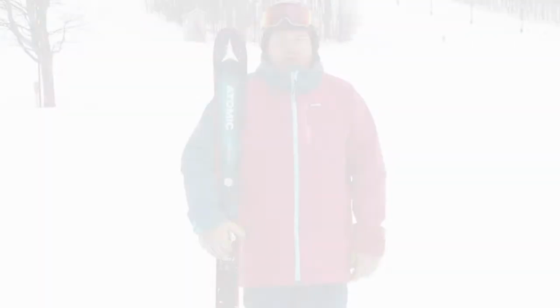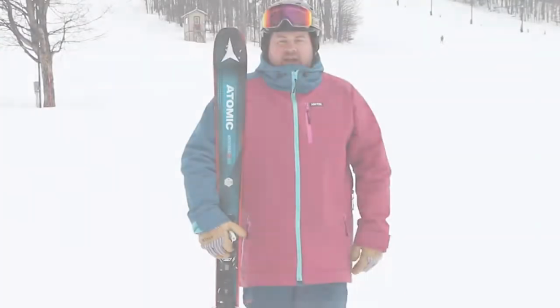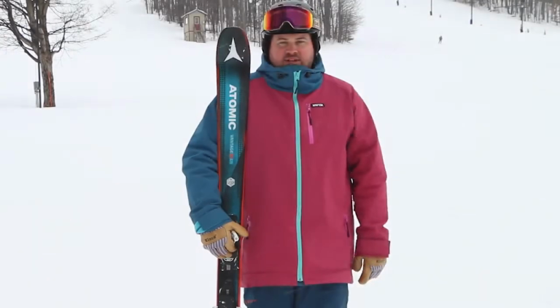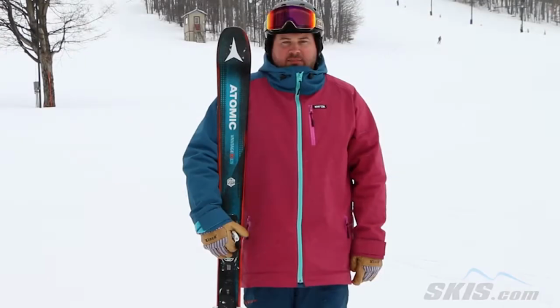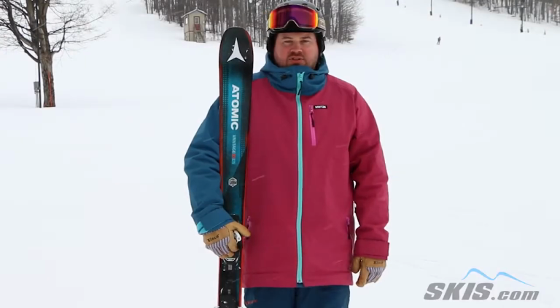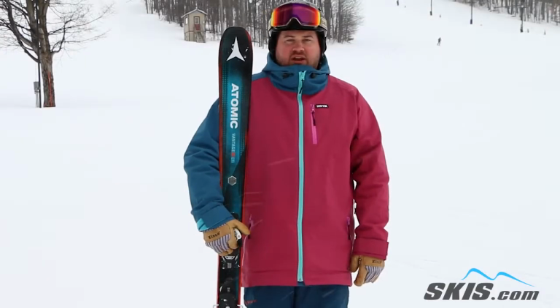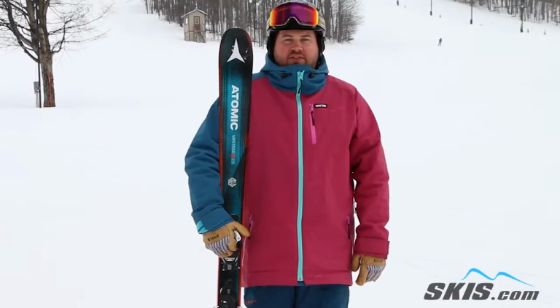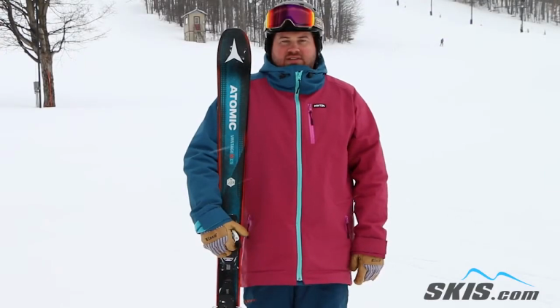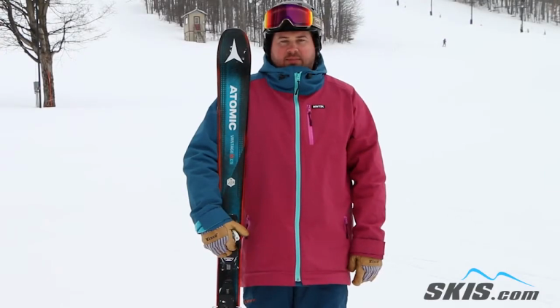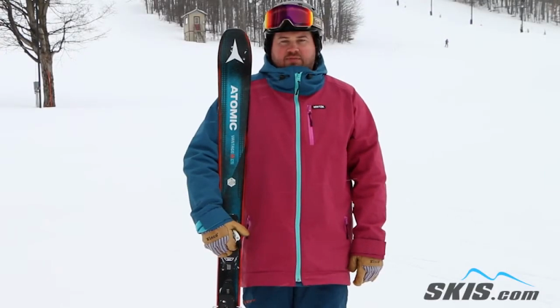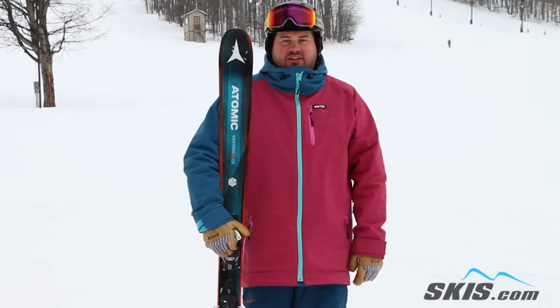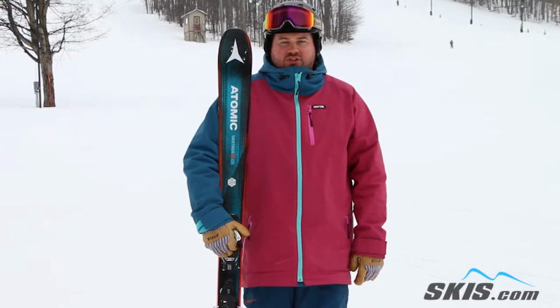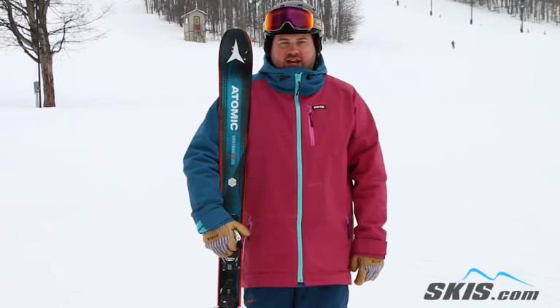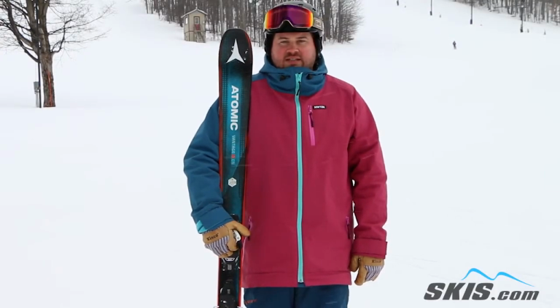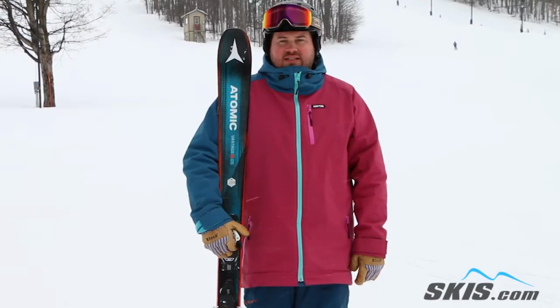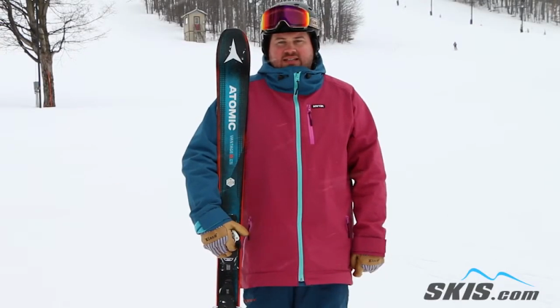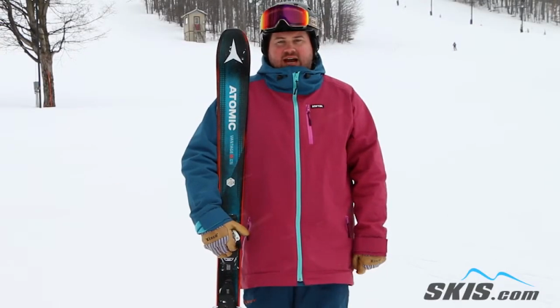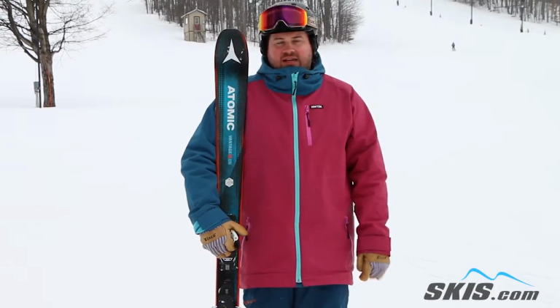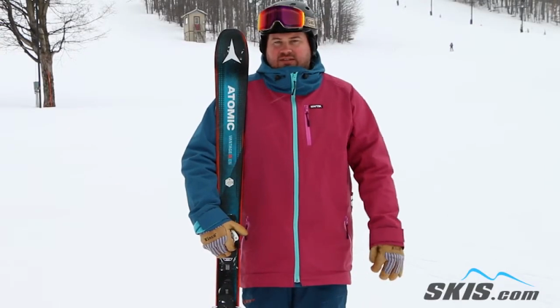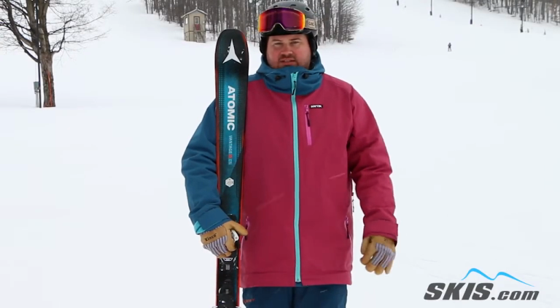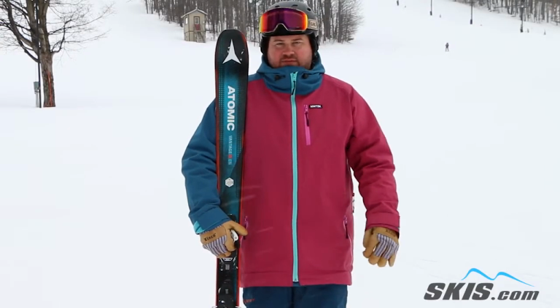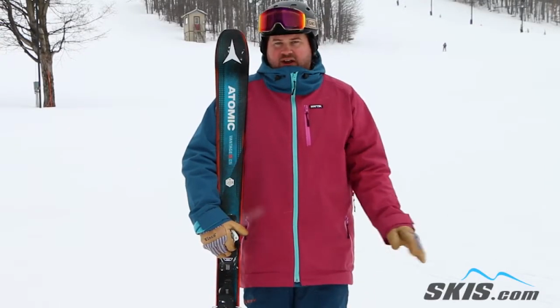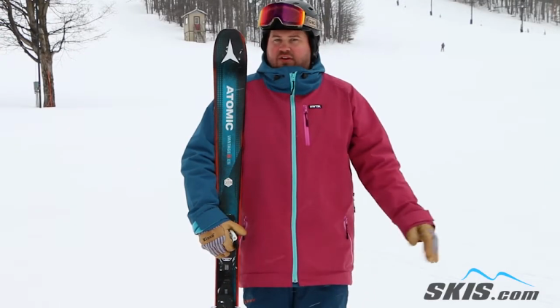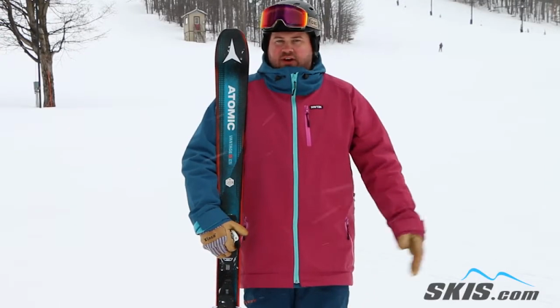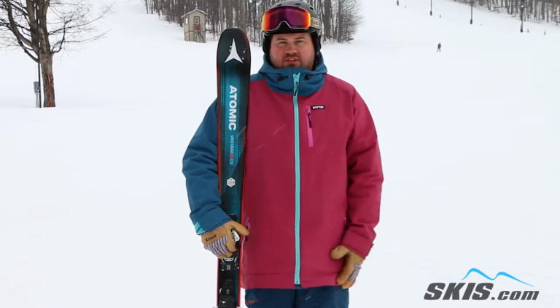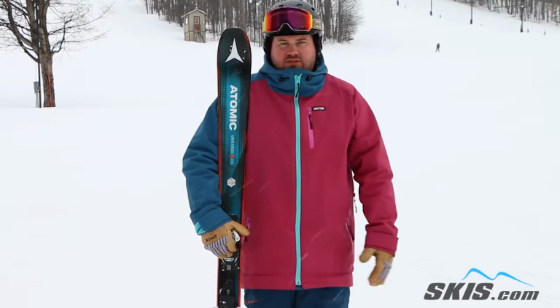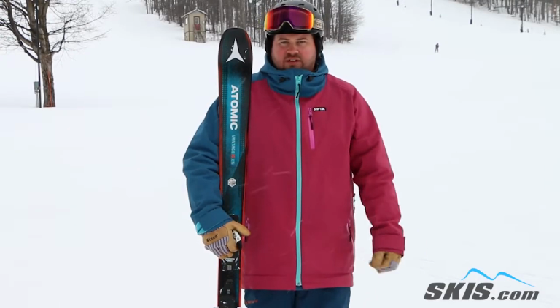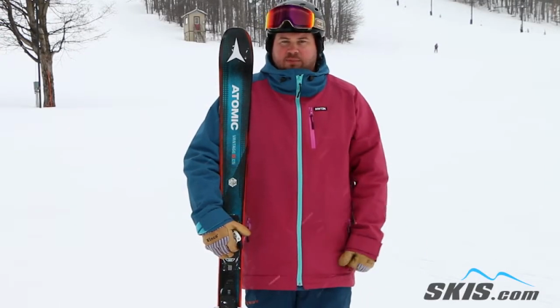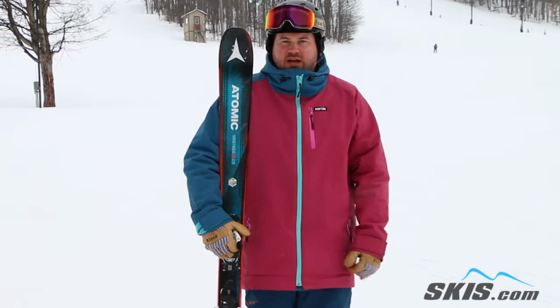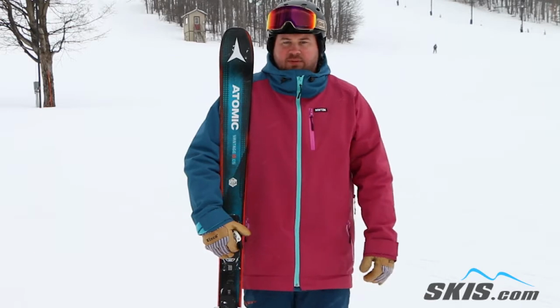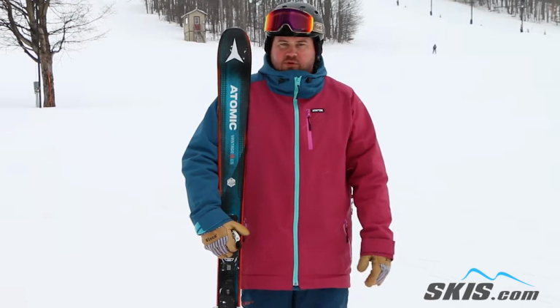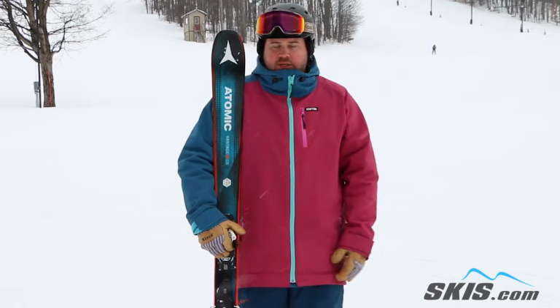Hi, I'm Thom. I just got off of the Atomic Vantage 90 CTI. This is a 5 out of 5 star ski from Atomic for me.